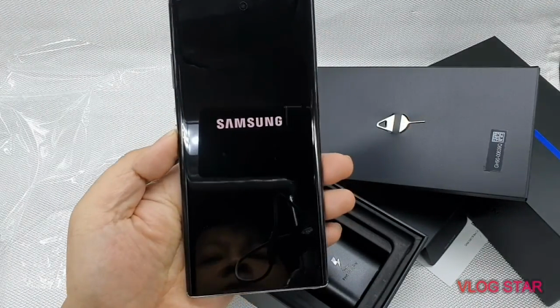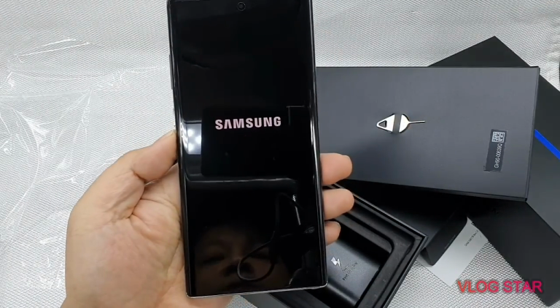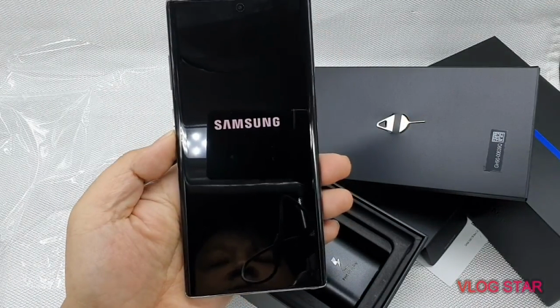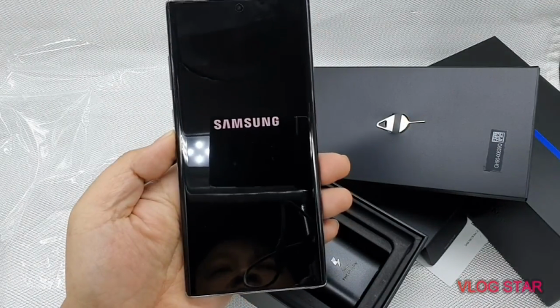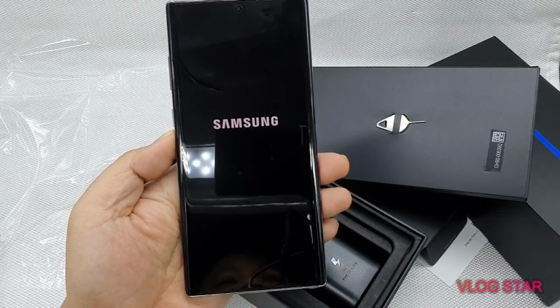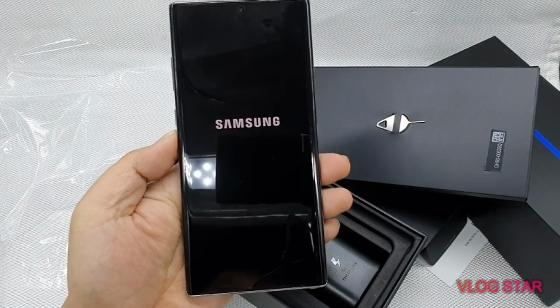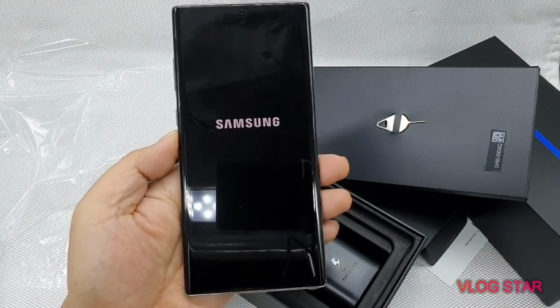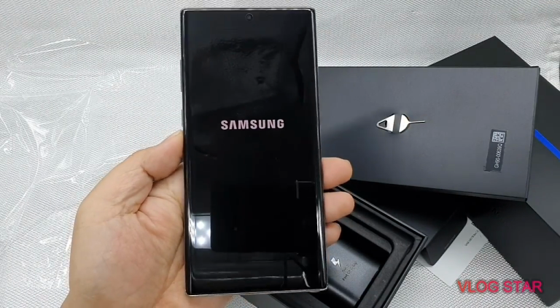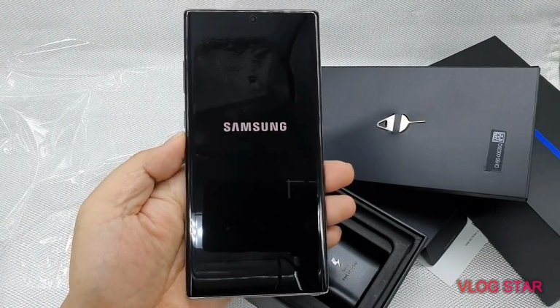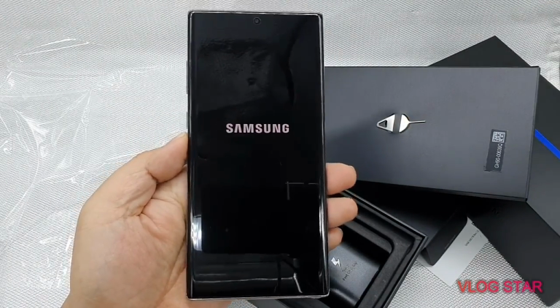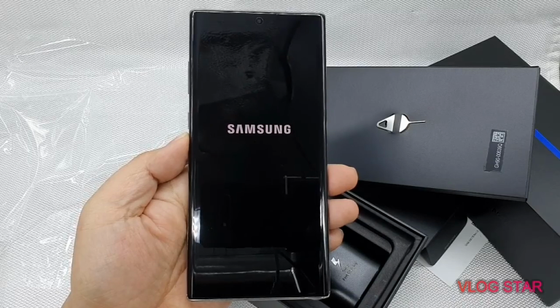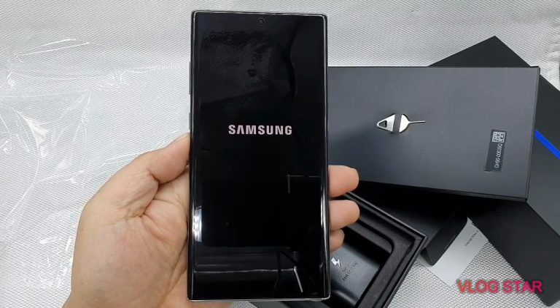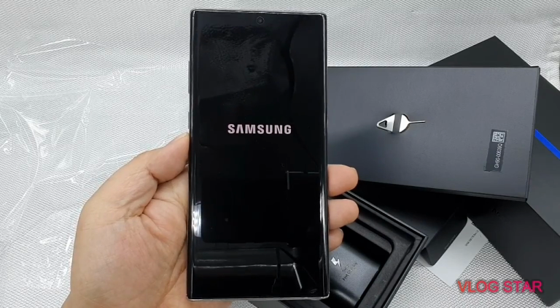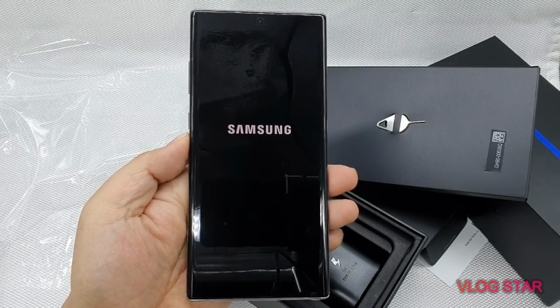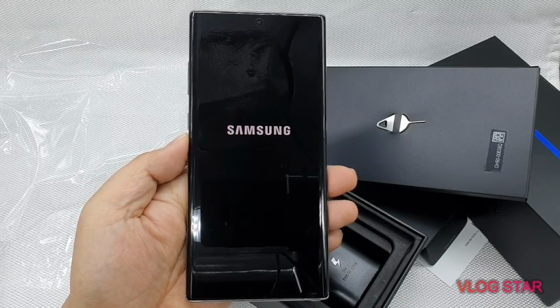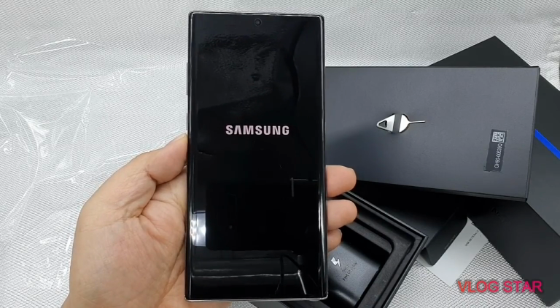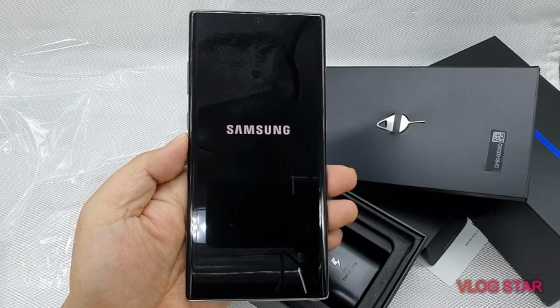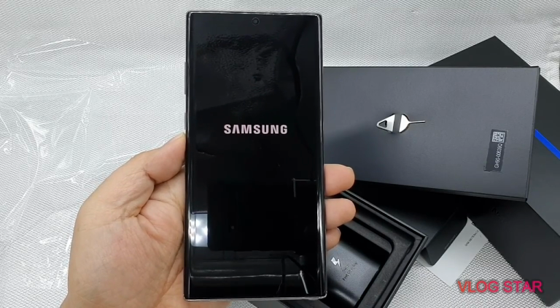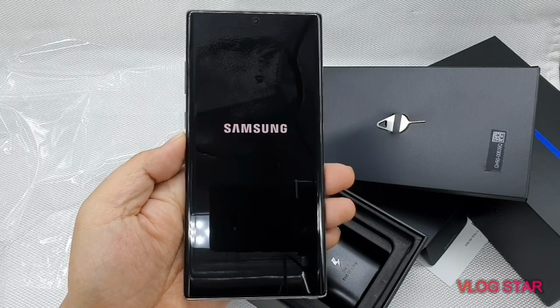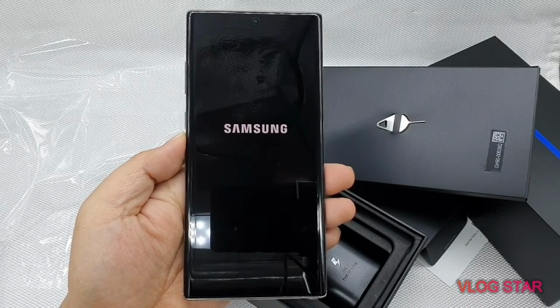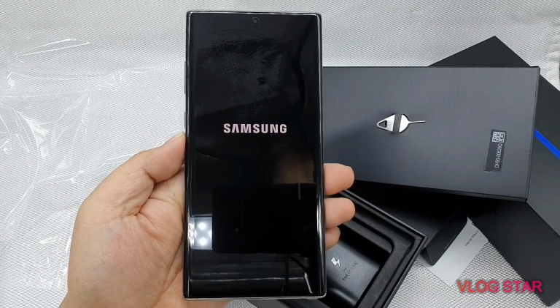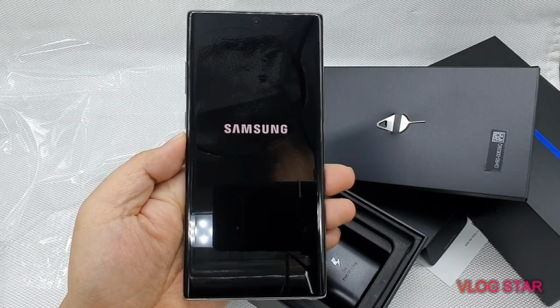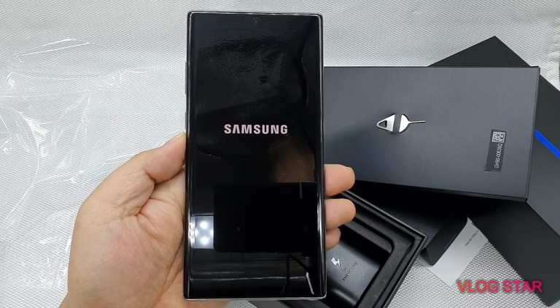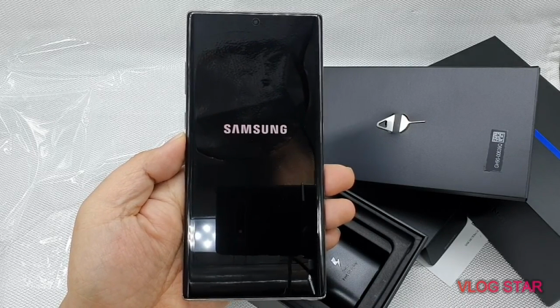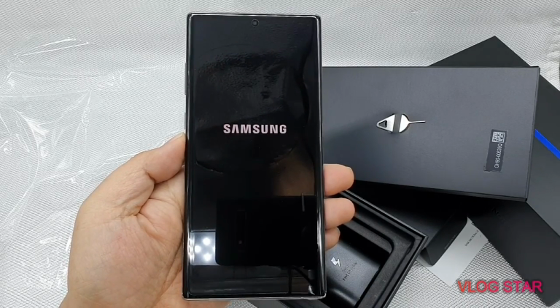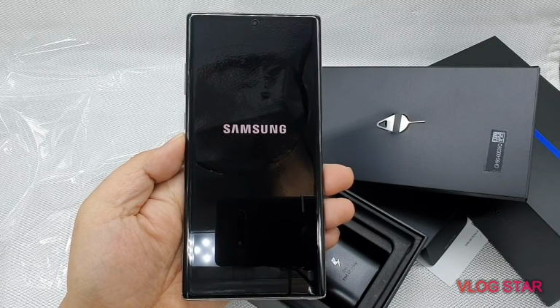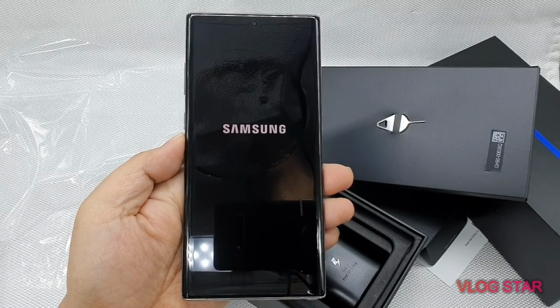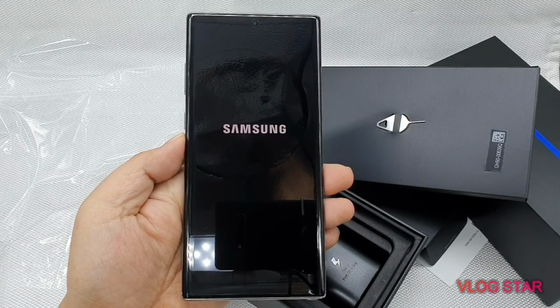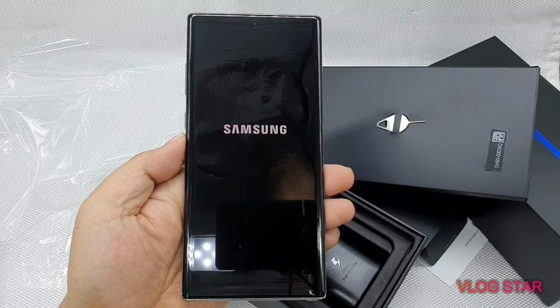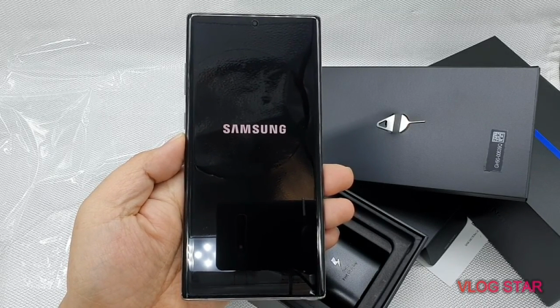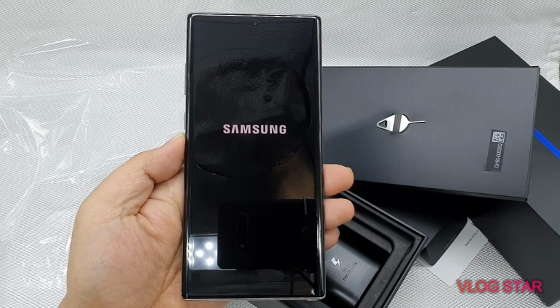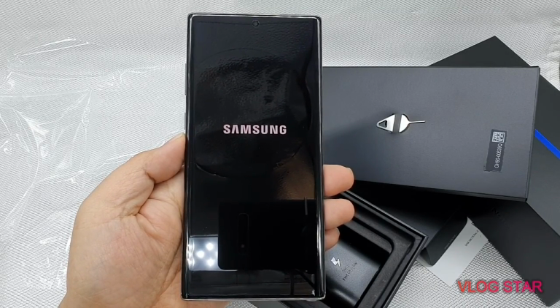All right guys, thank you for watching my unboxing. See you in my next video!